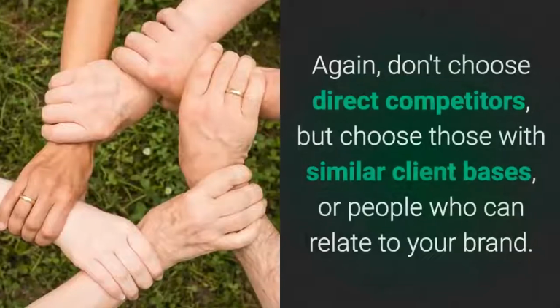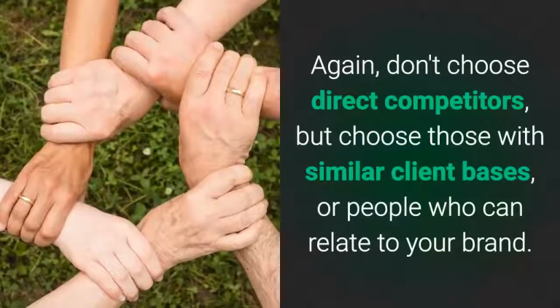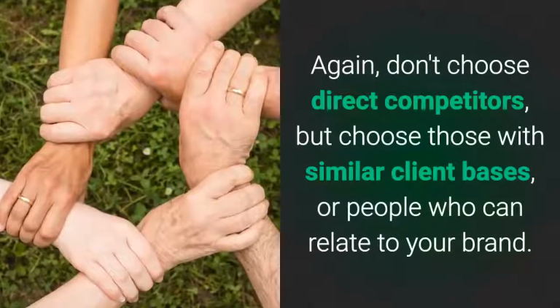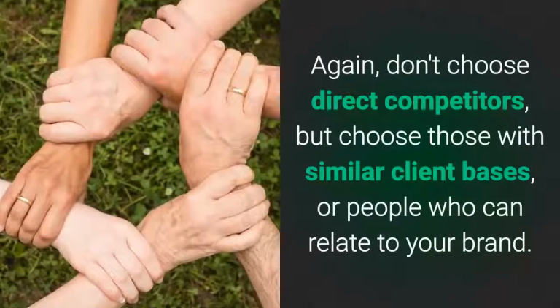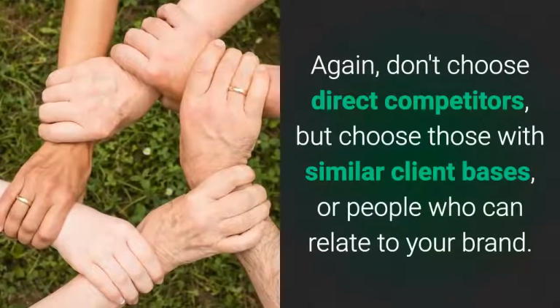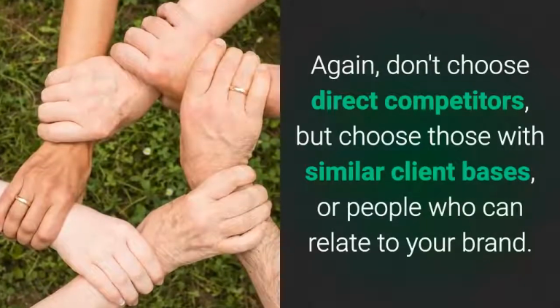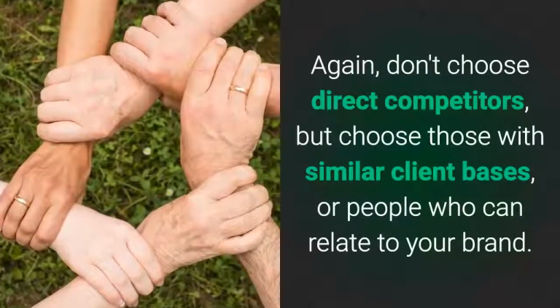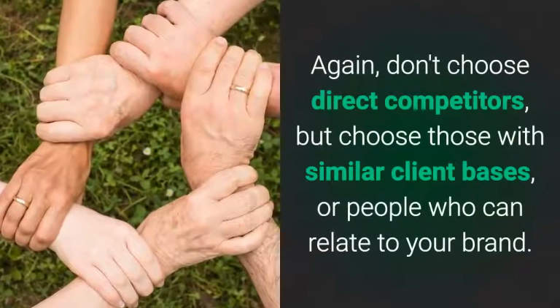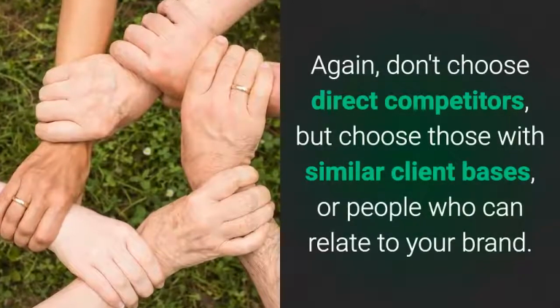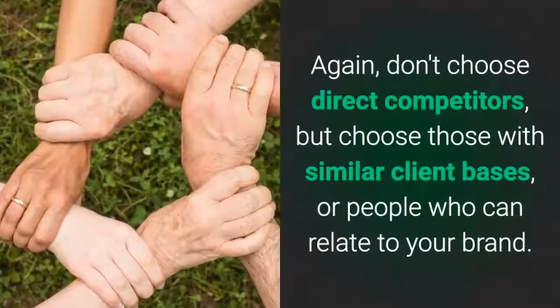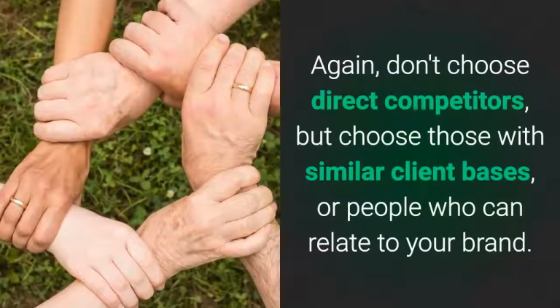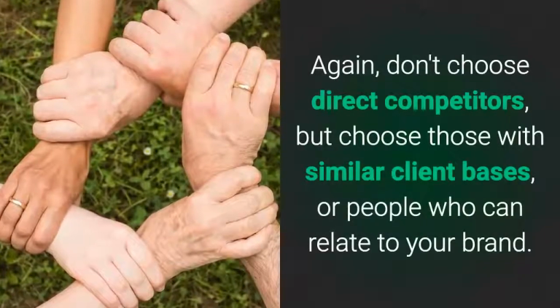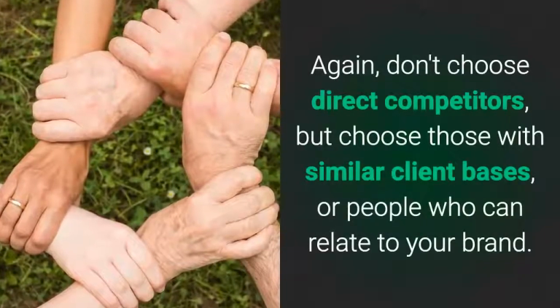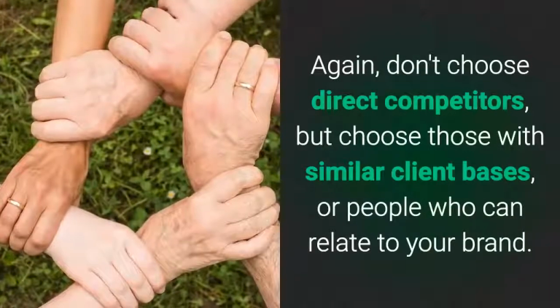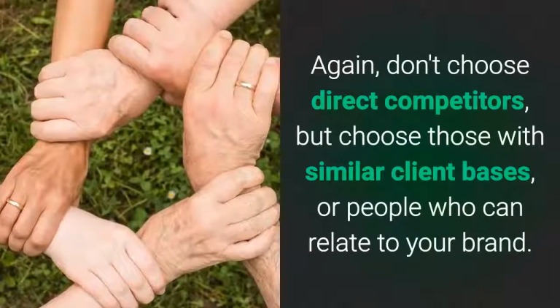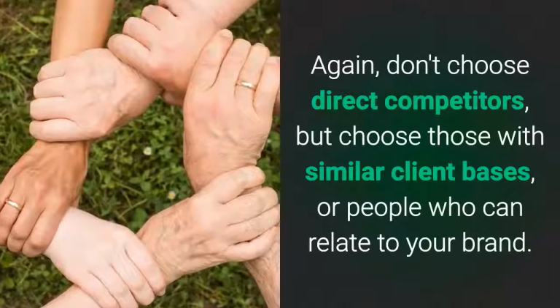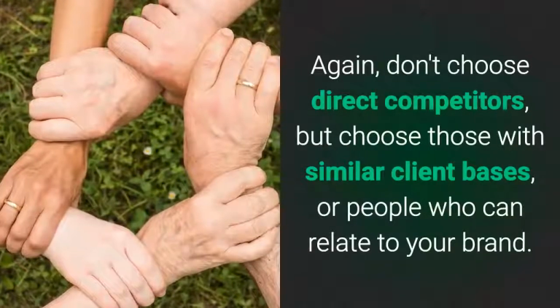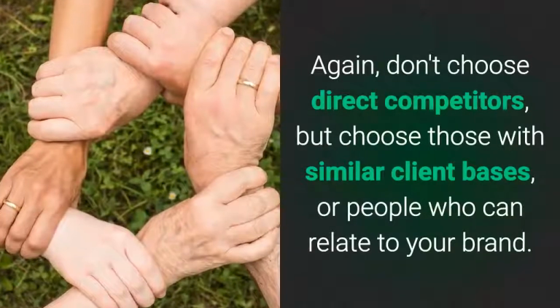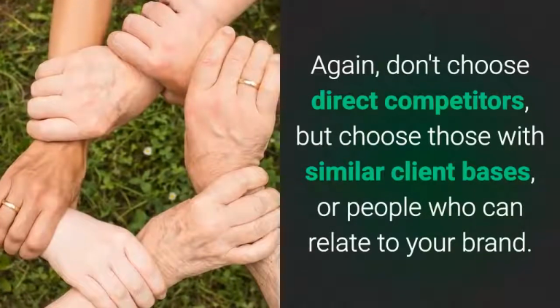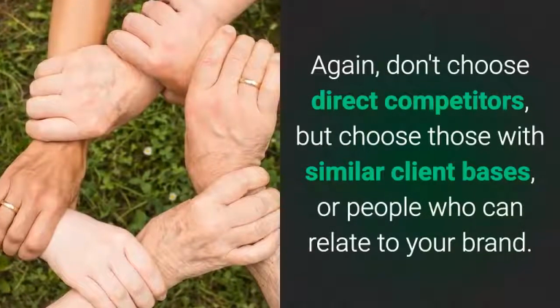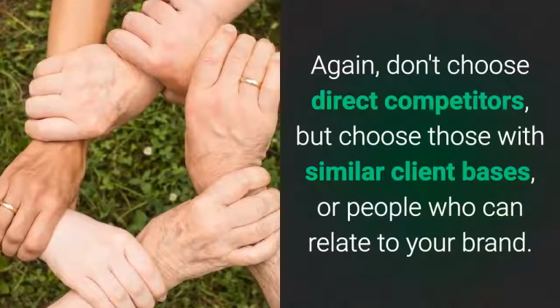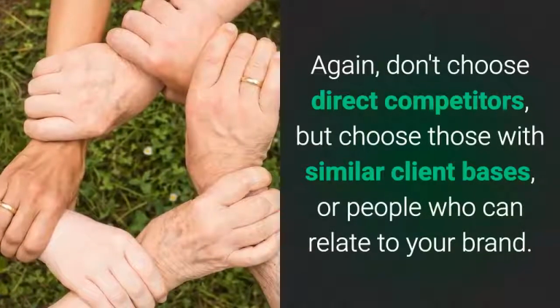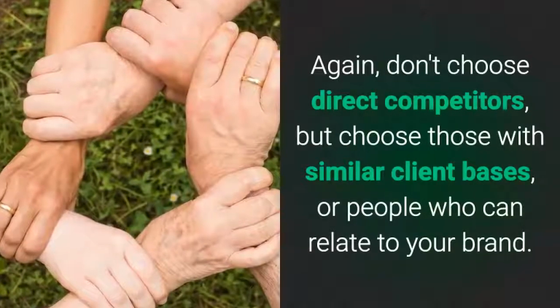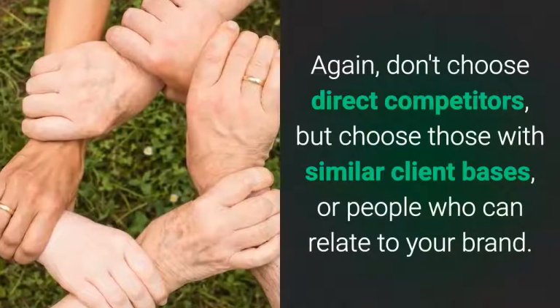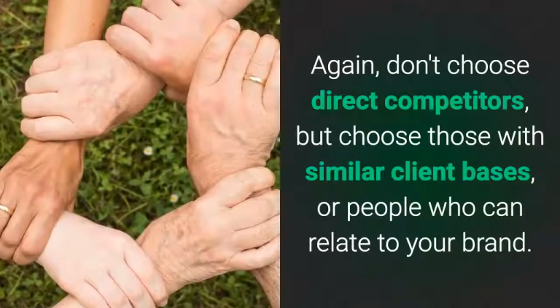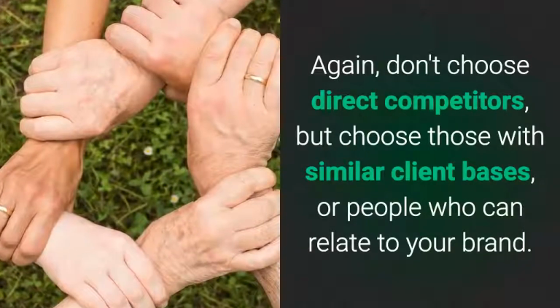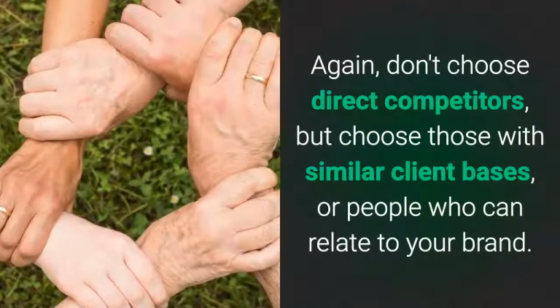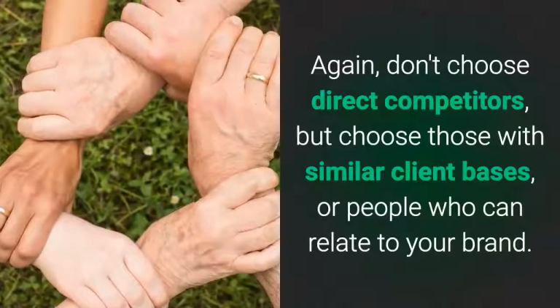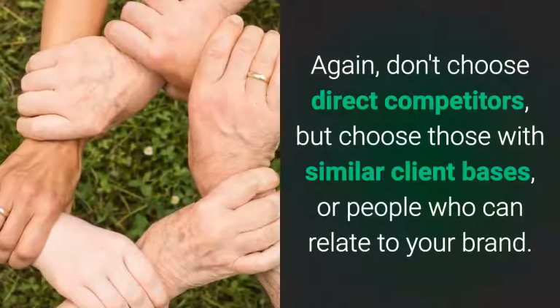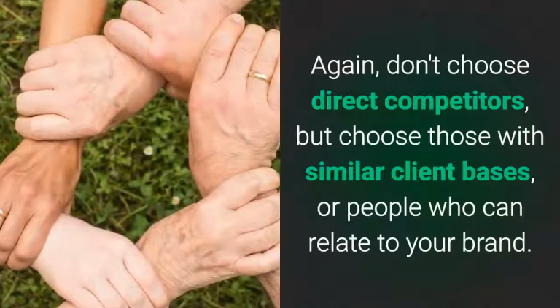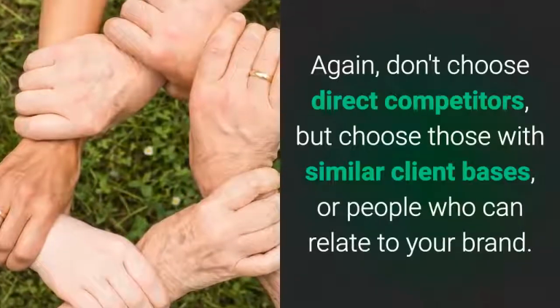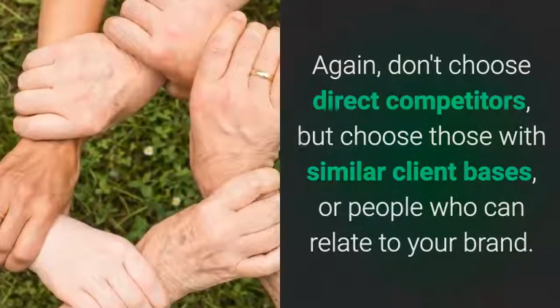Again, don't choose direct competitors, but choose those with similar client bases or people who can relate to your brand.